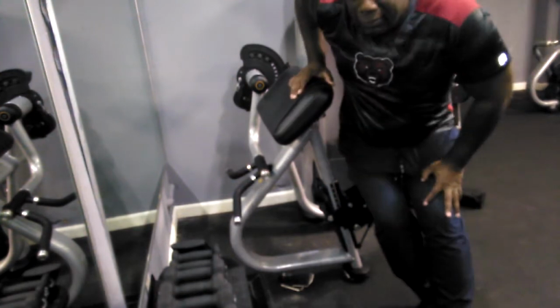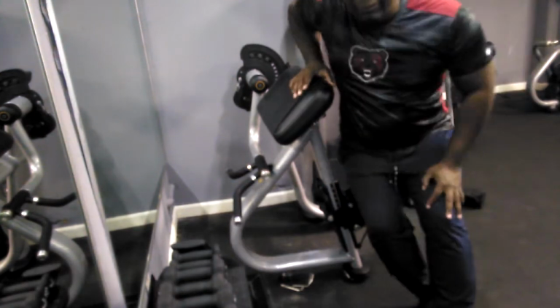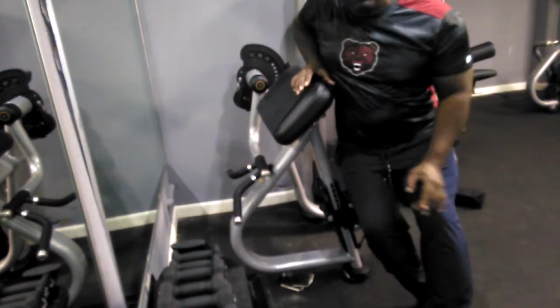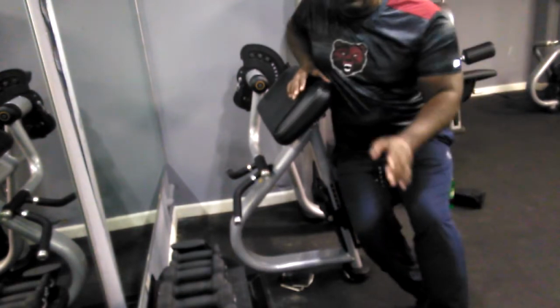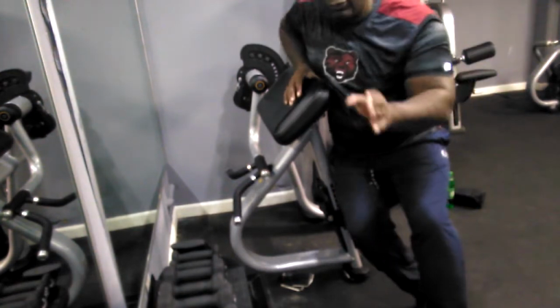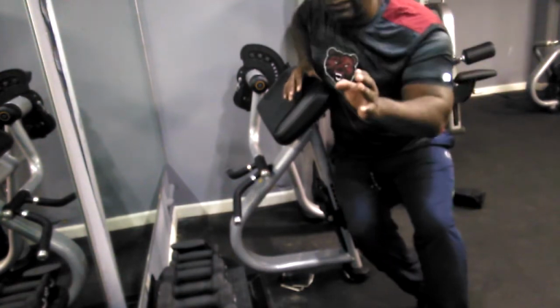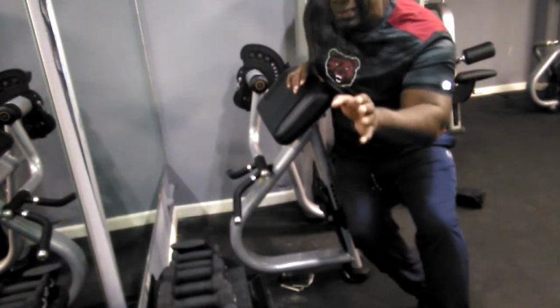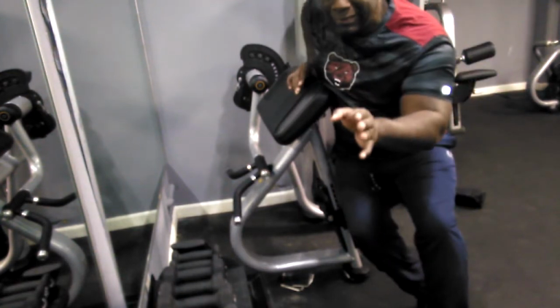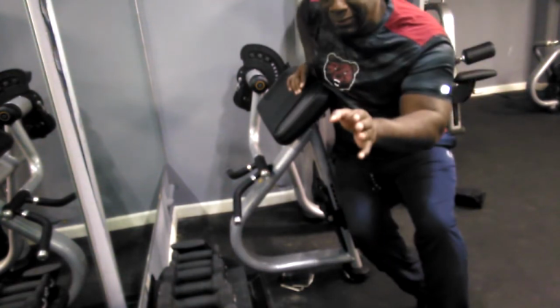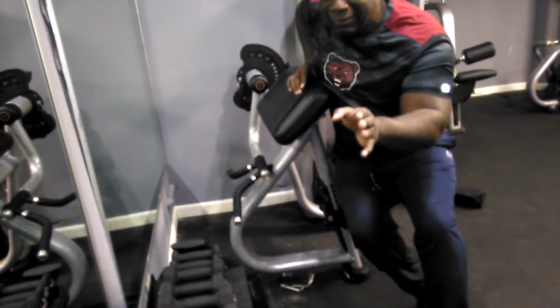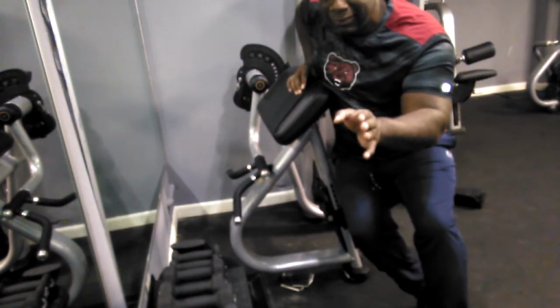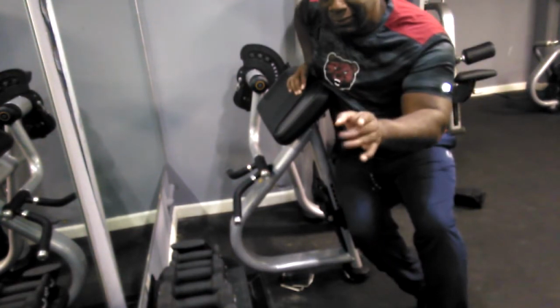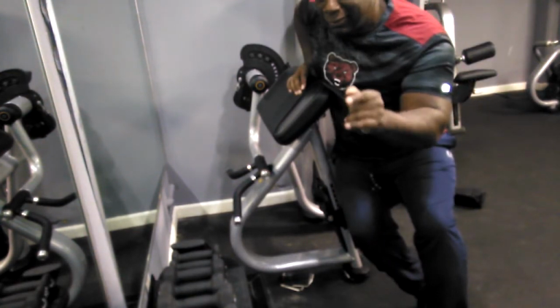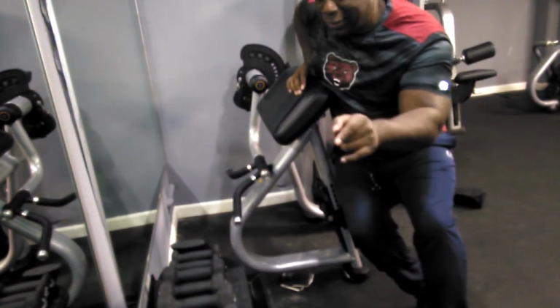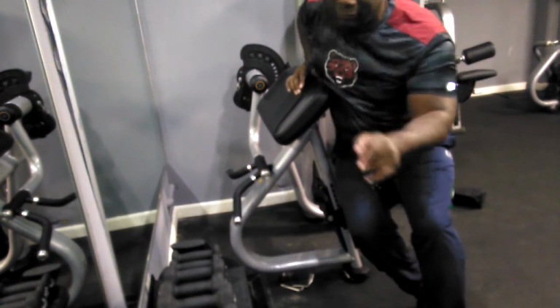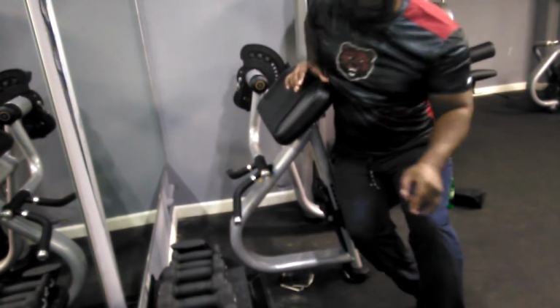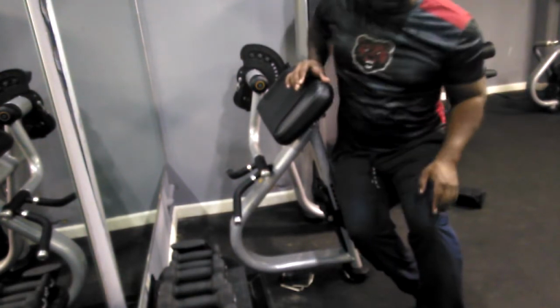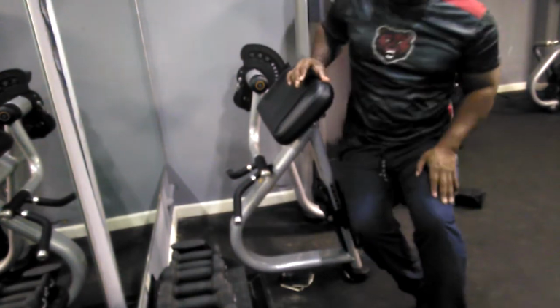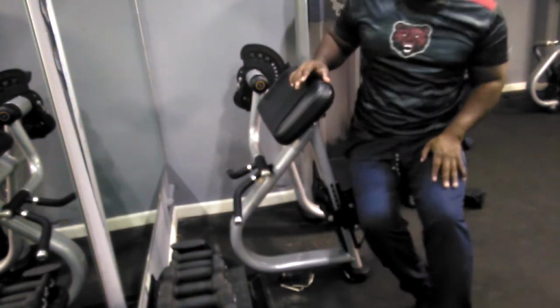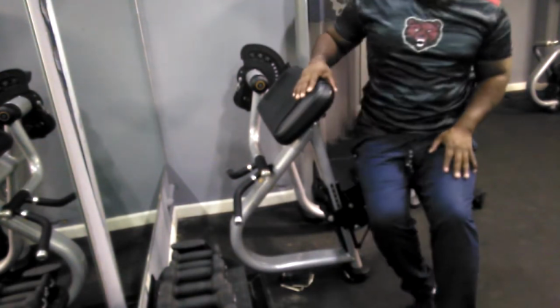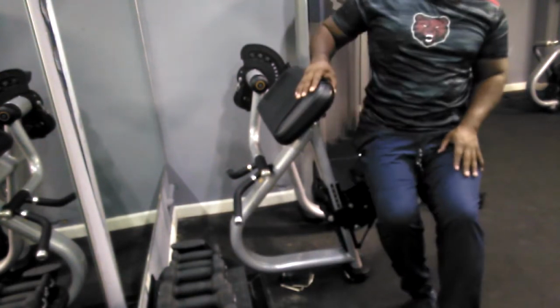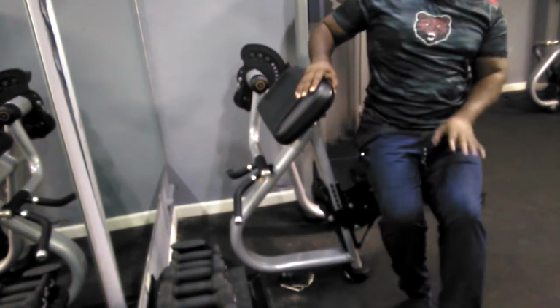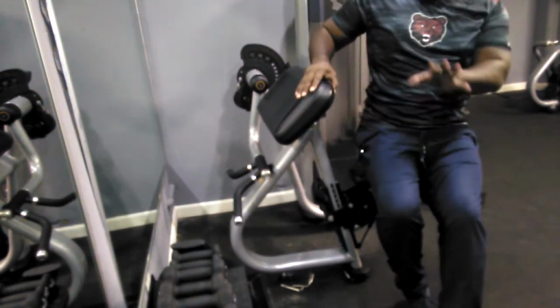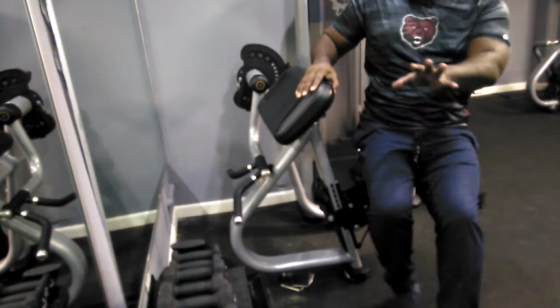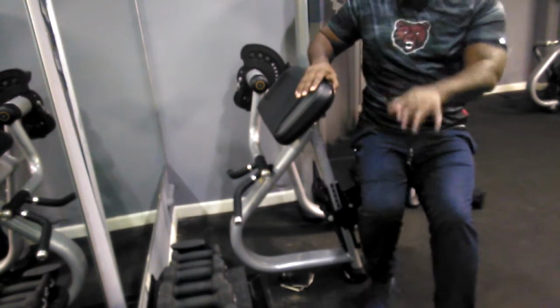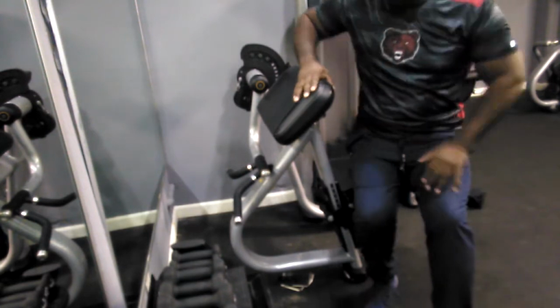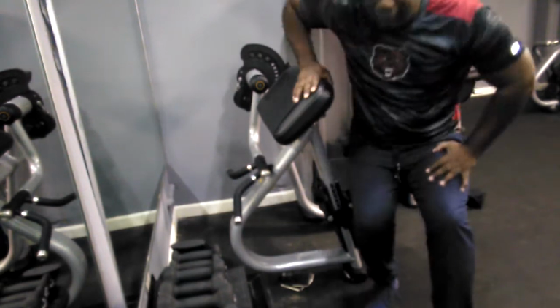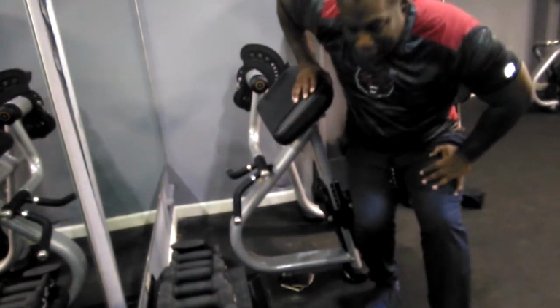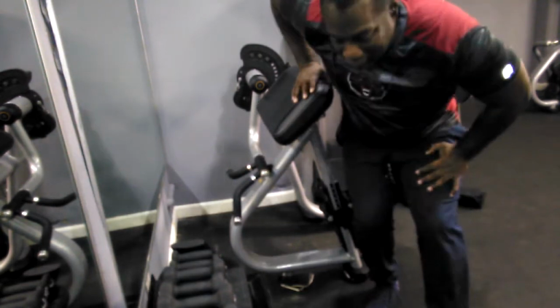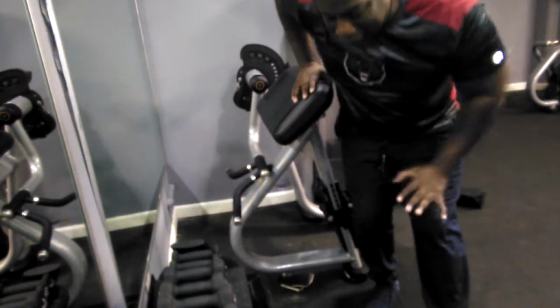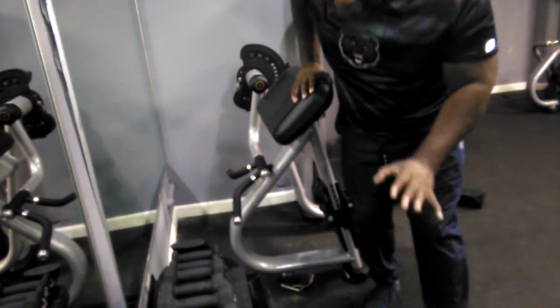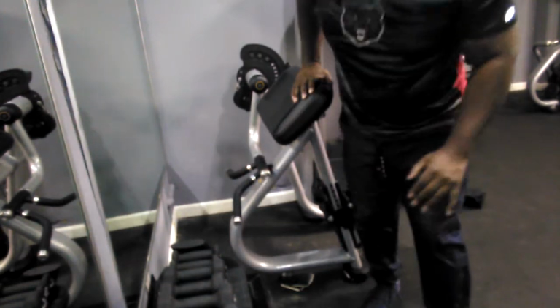That was 60 pounds, 10 reps. Give me a minute, give me a second.